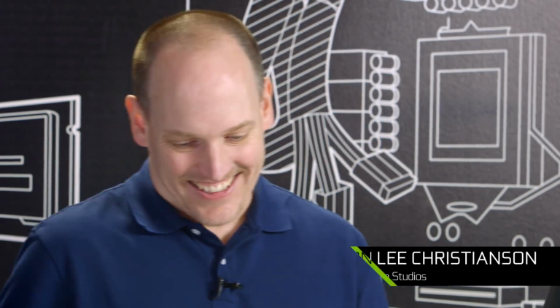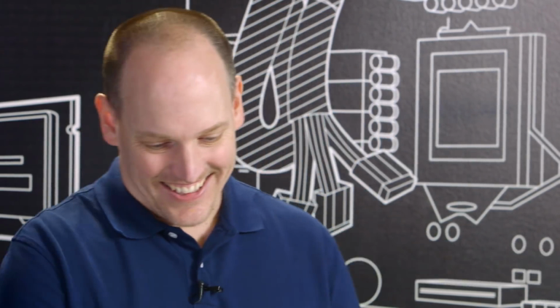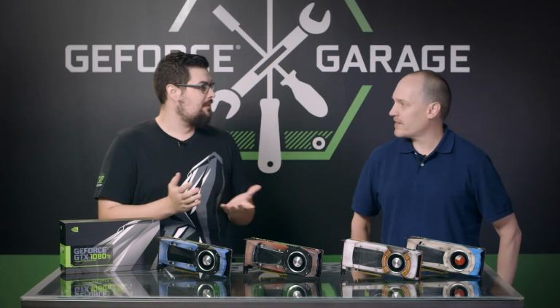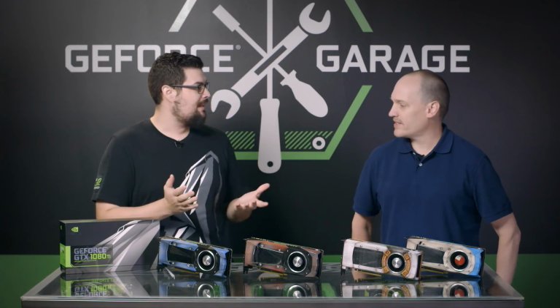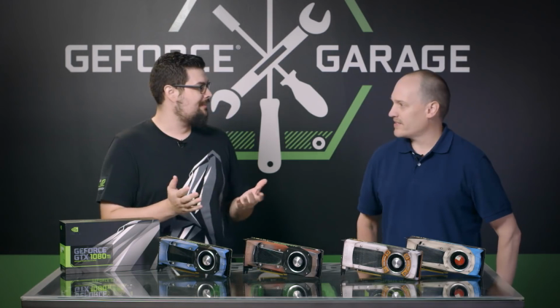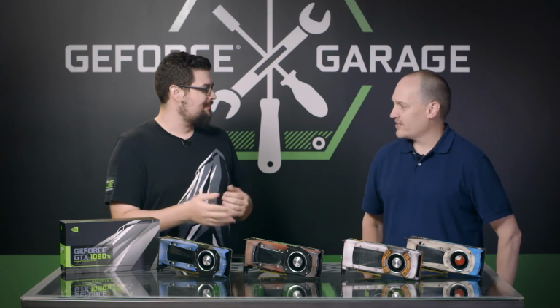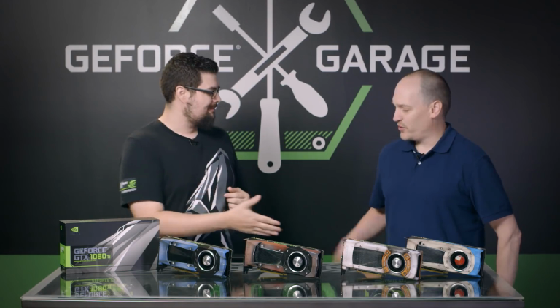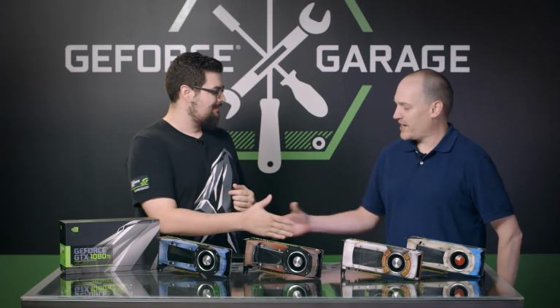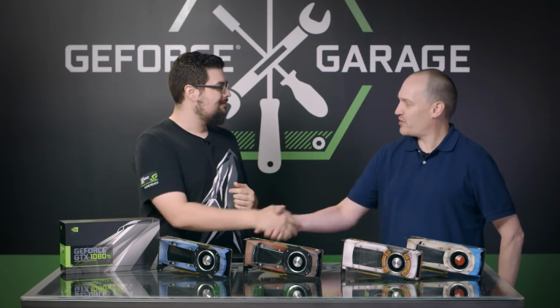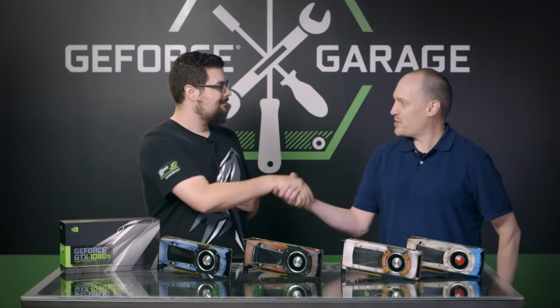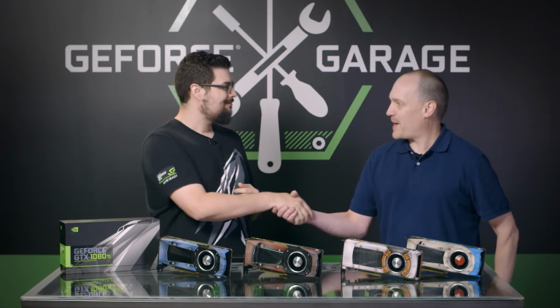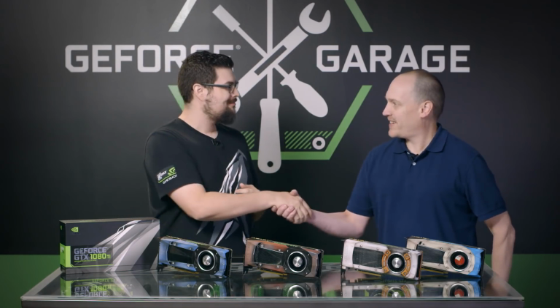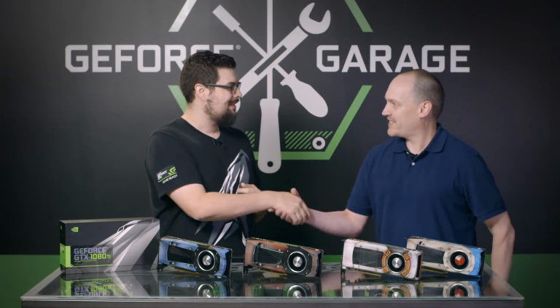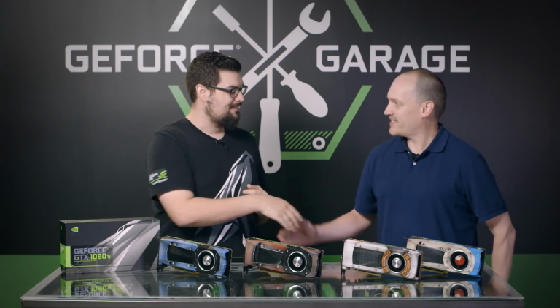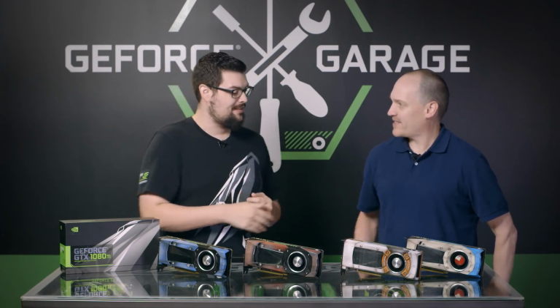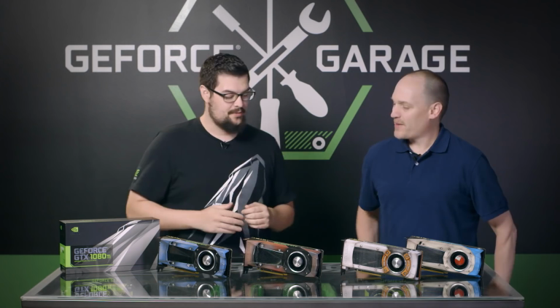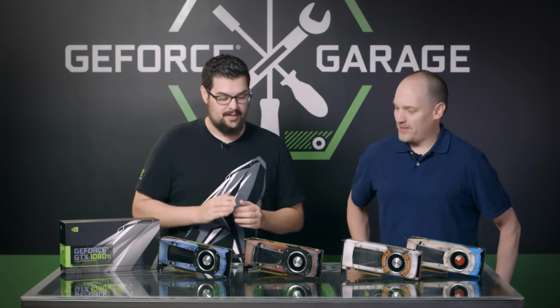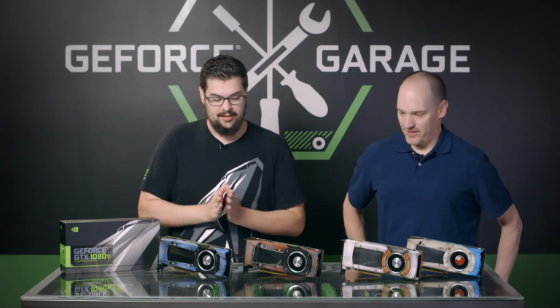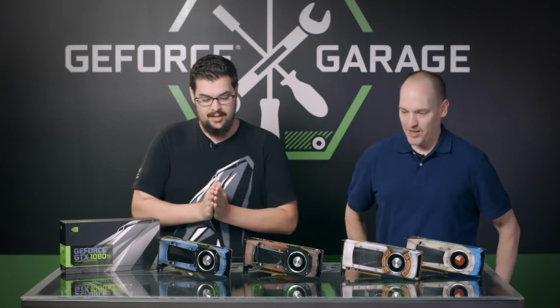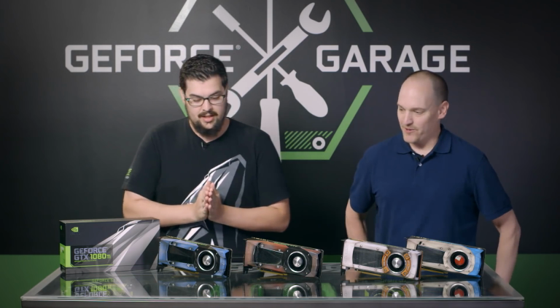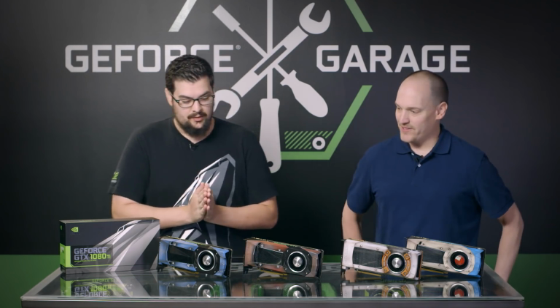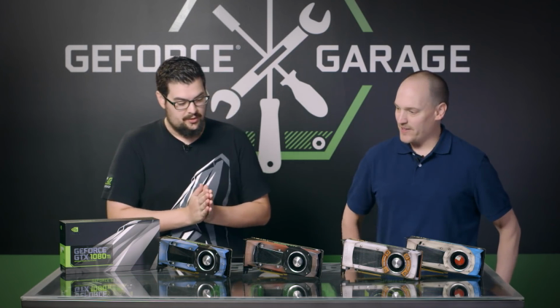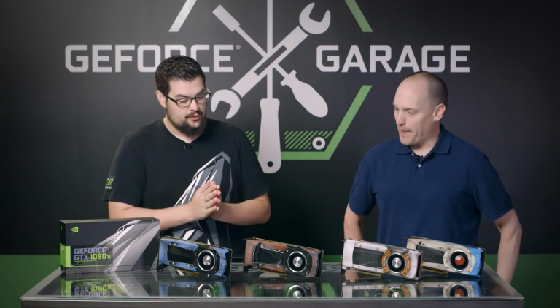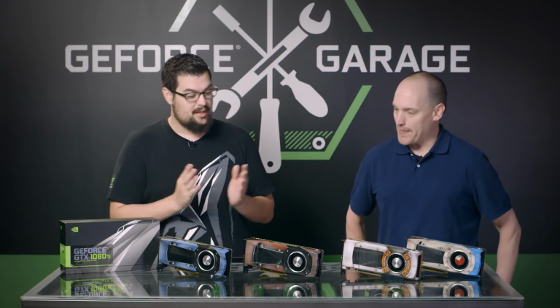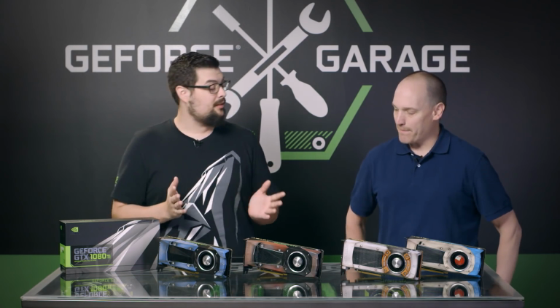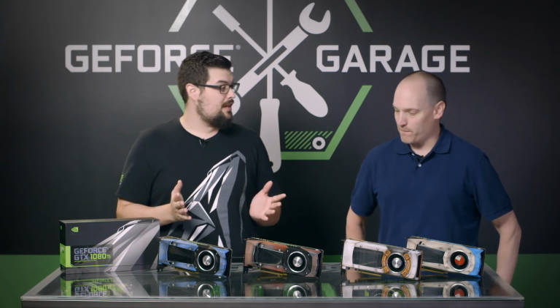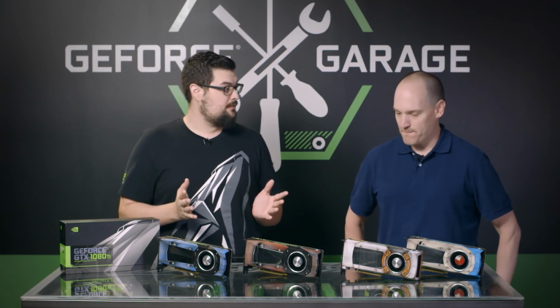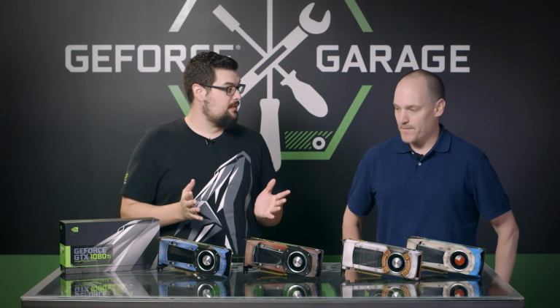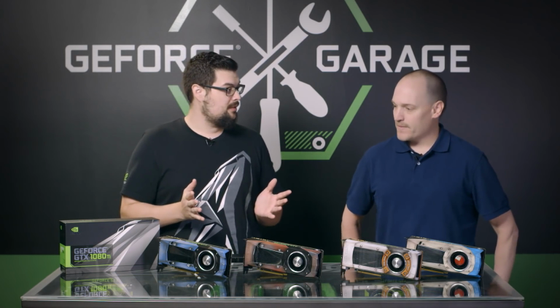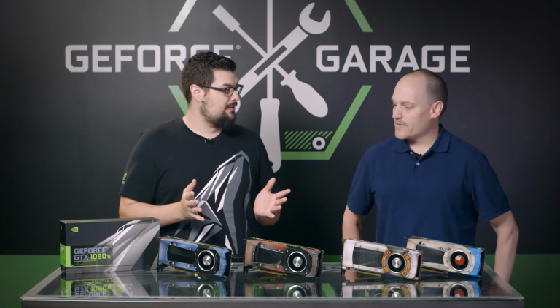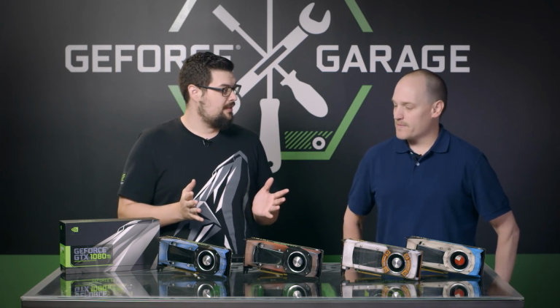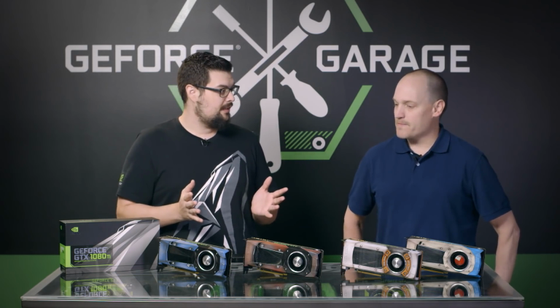Hey Ron, how you doing? Great, it's great to be back. Yeah, glad to have you back. Thank you.